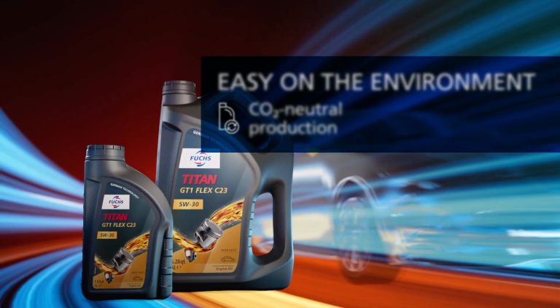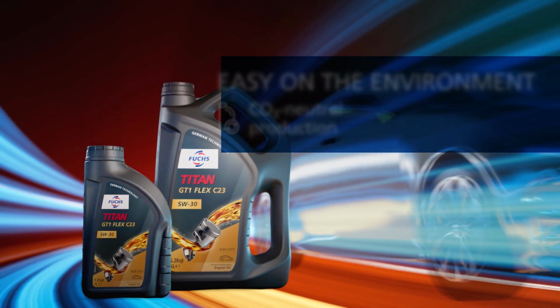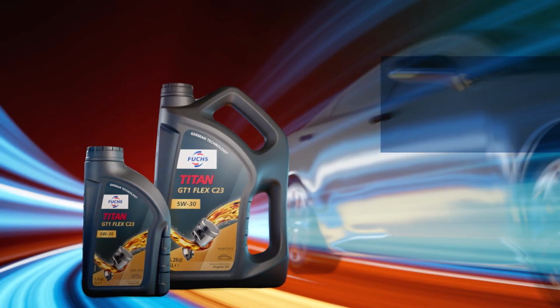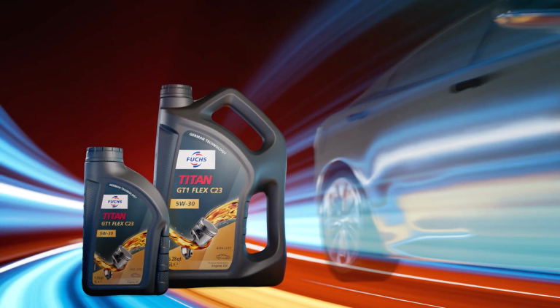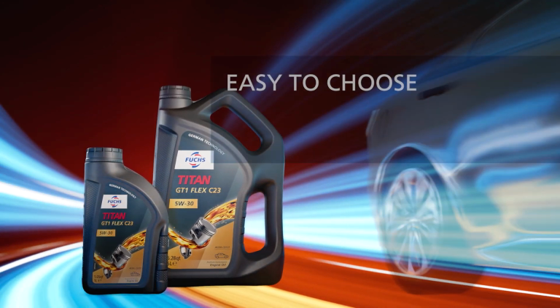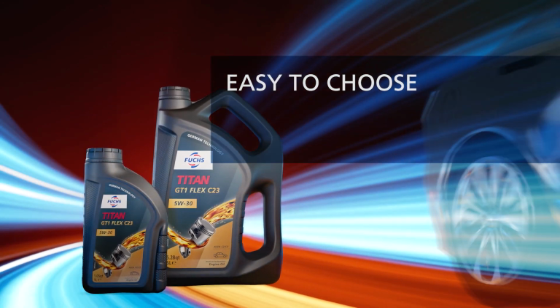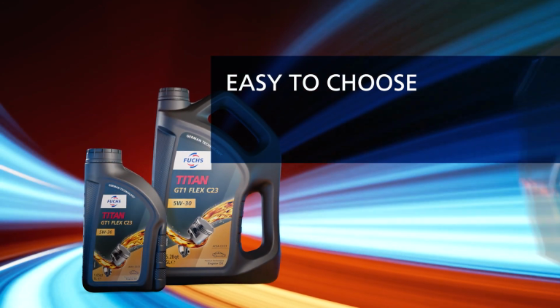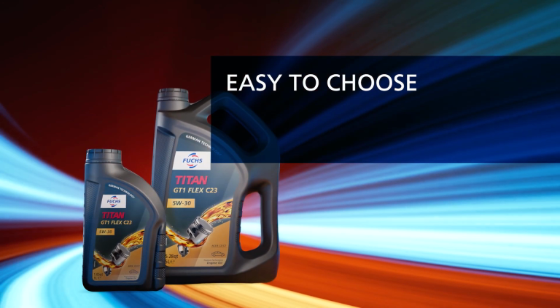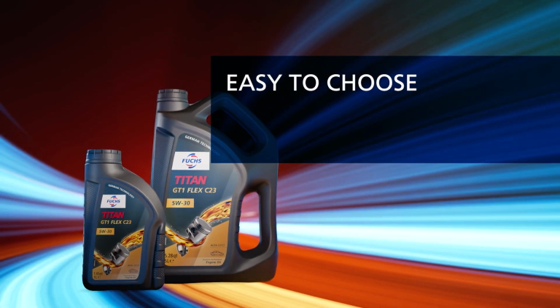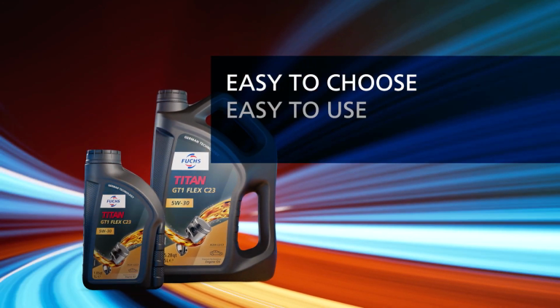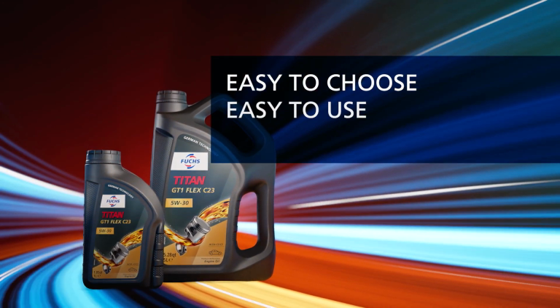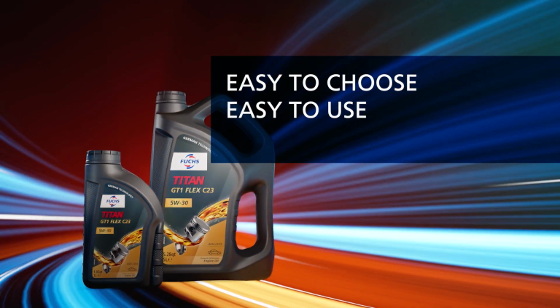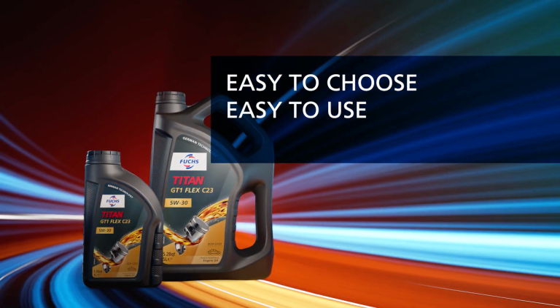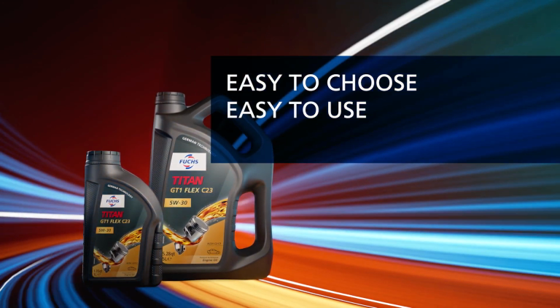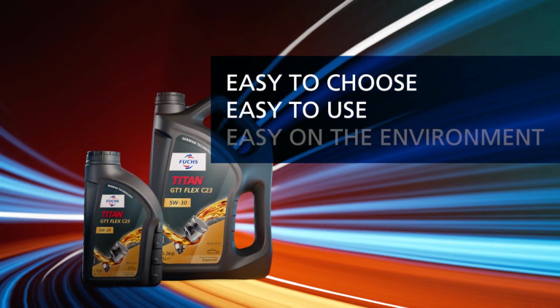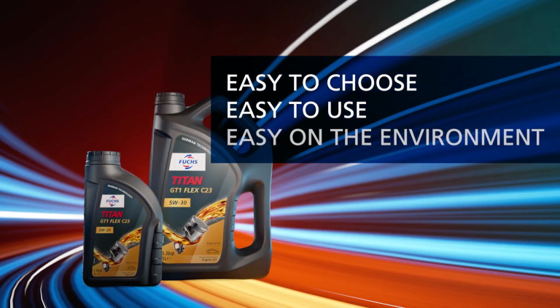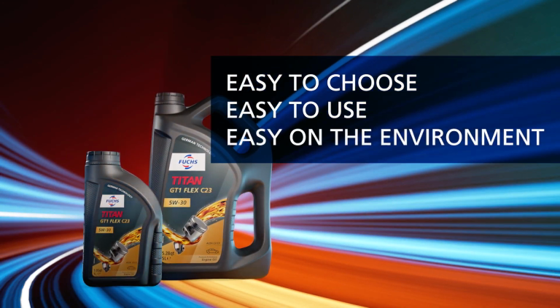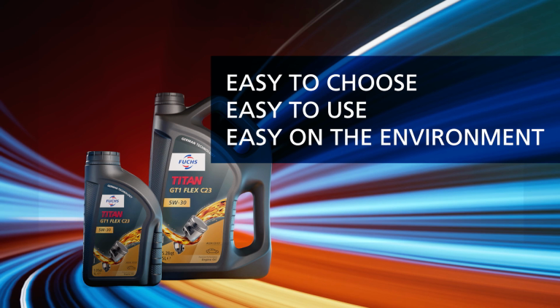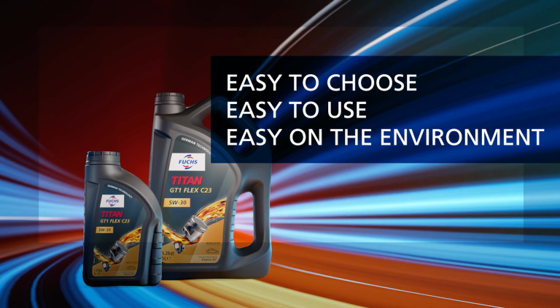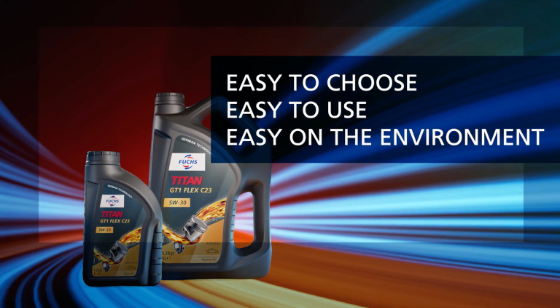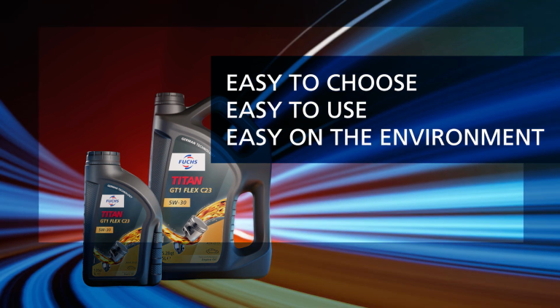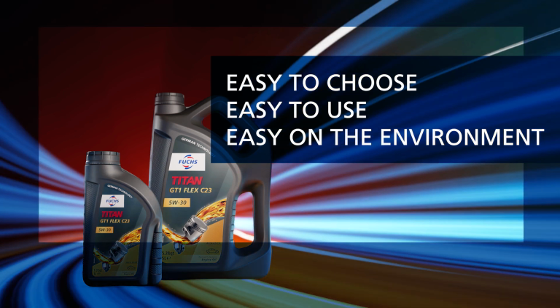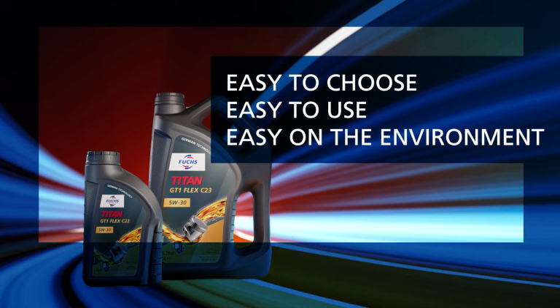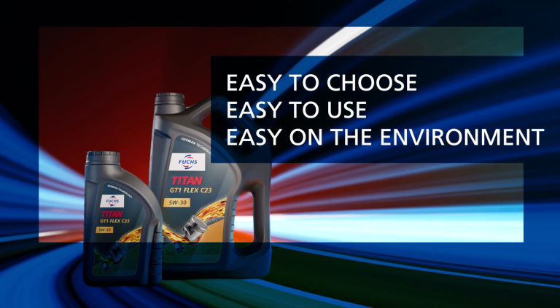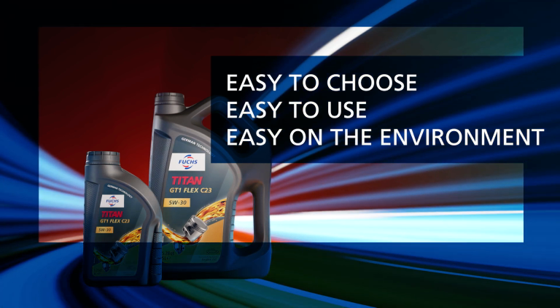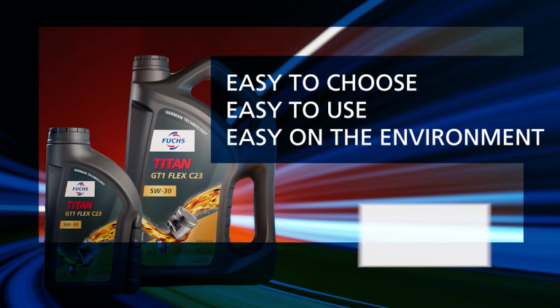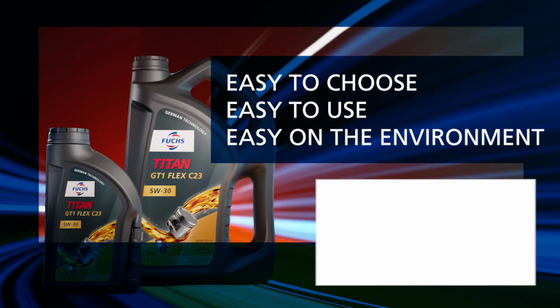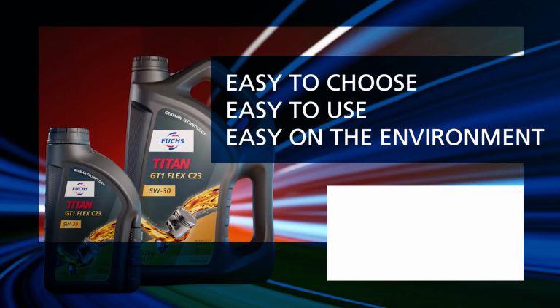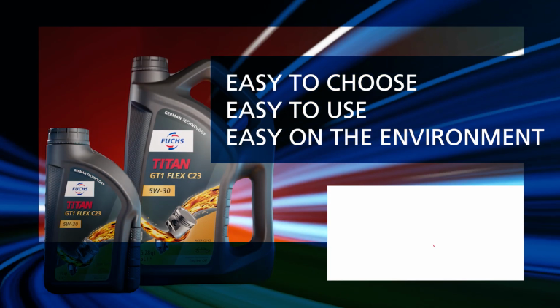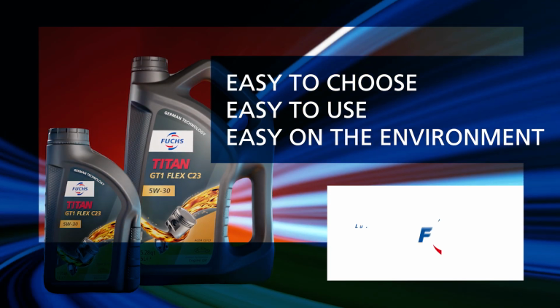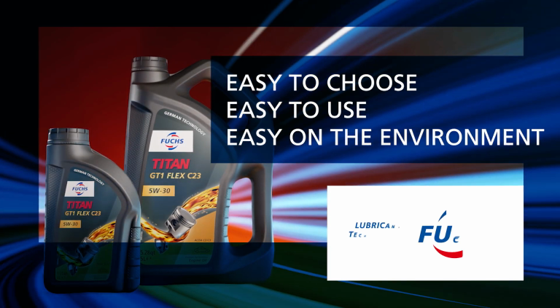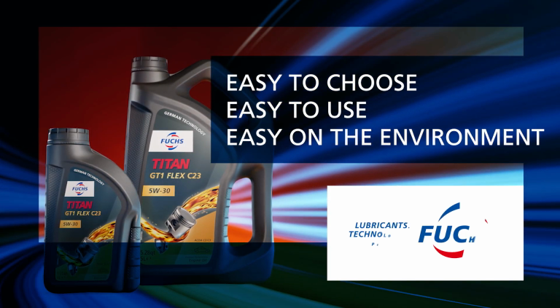Easy to choose, easy to use. Easy on the environment. The new Fuchs Small Packs.